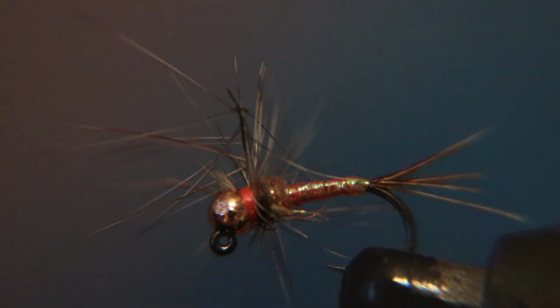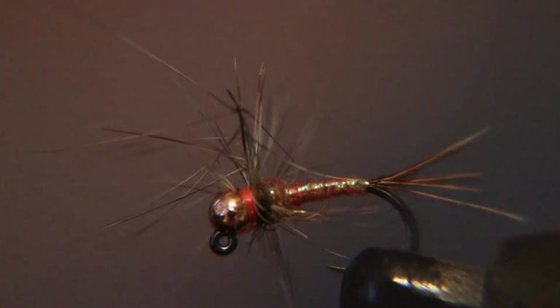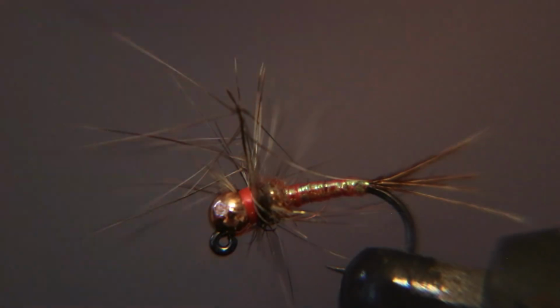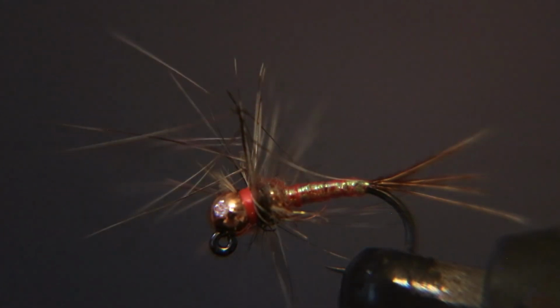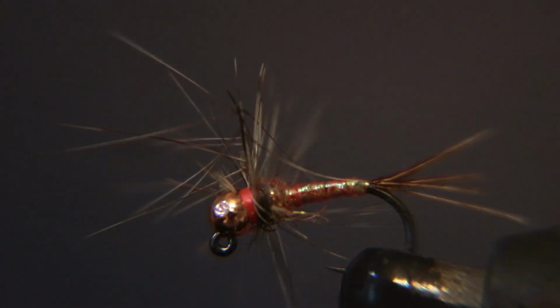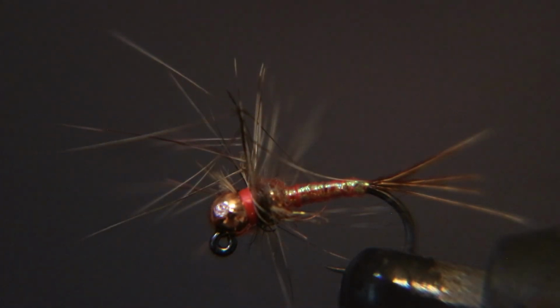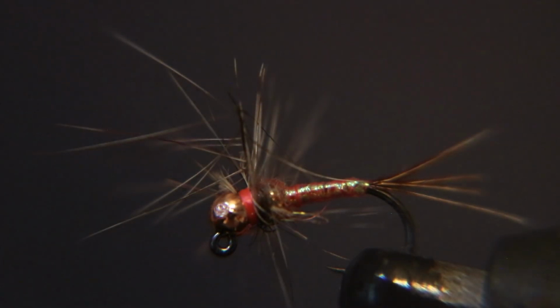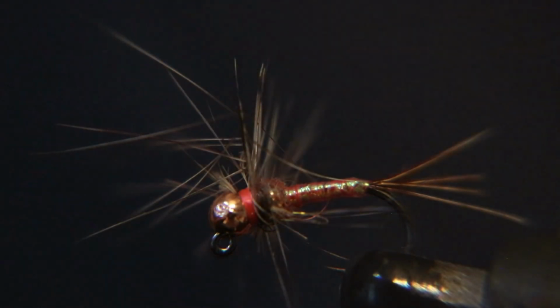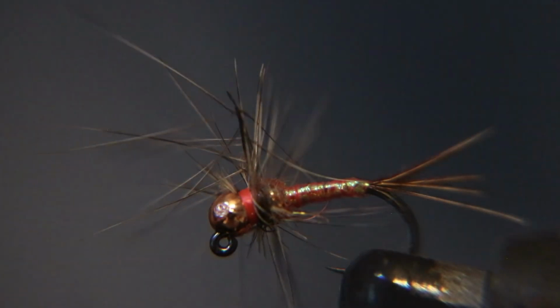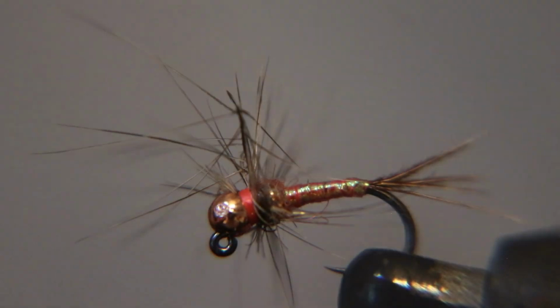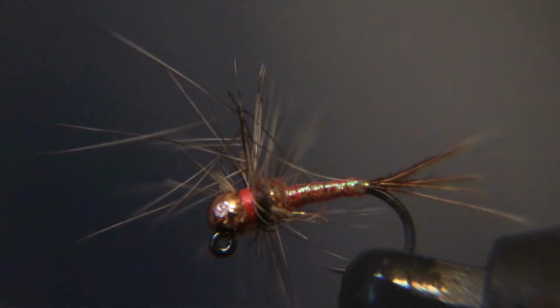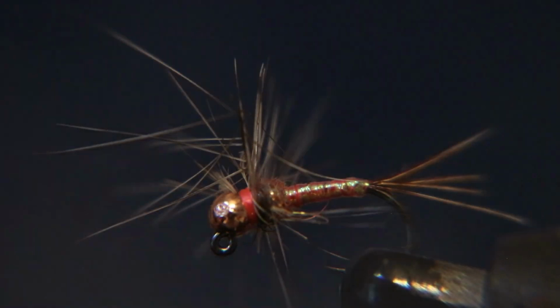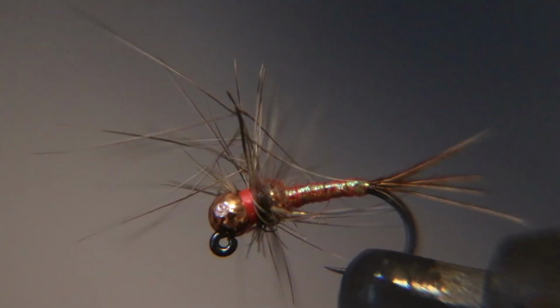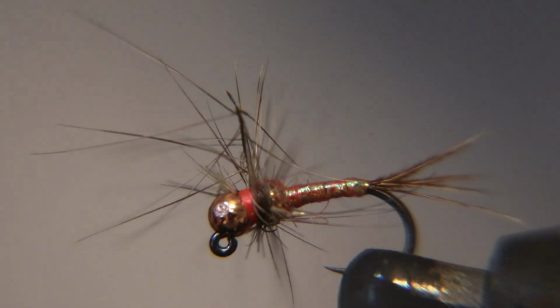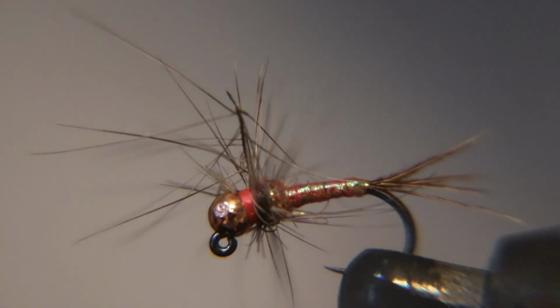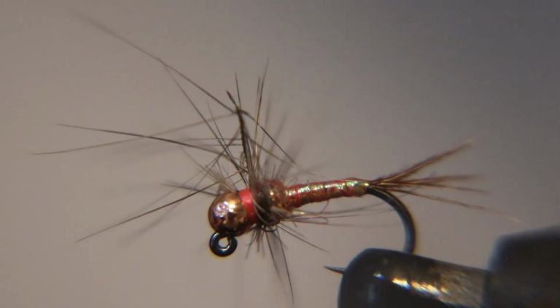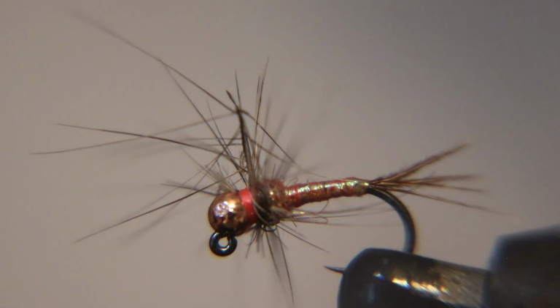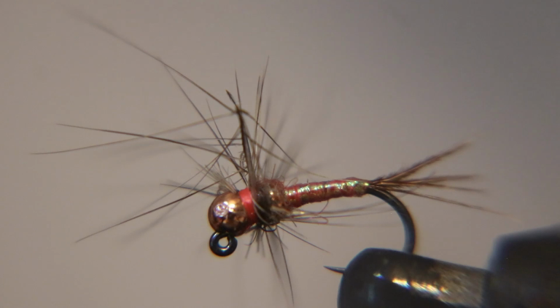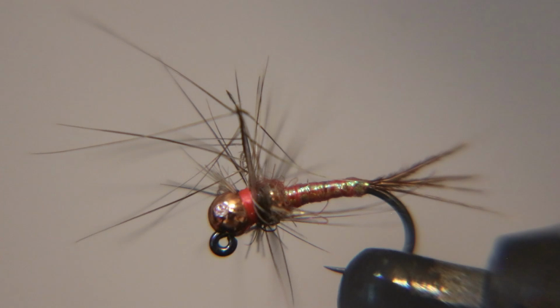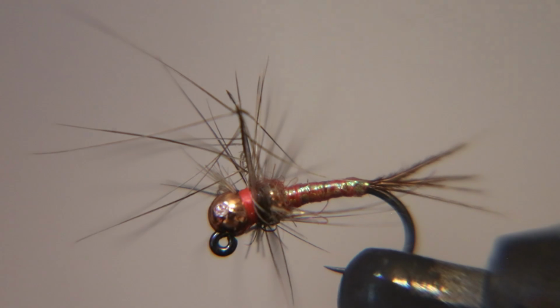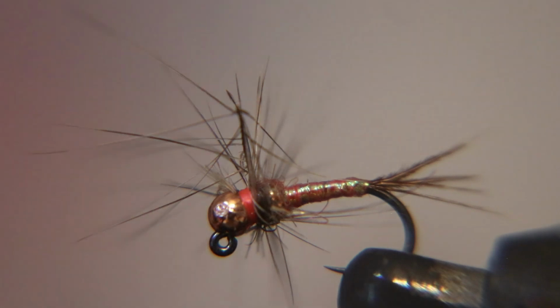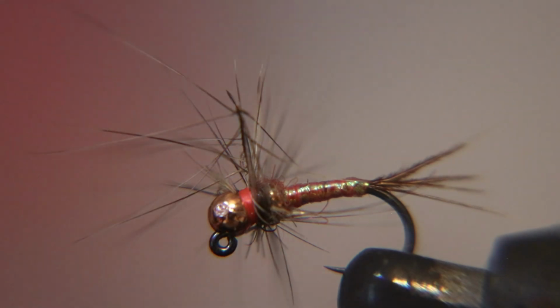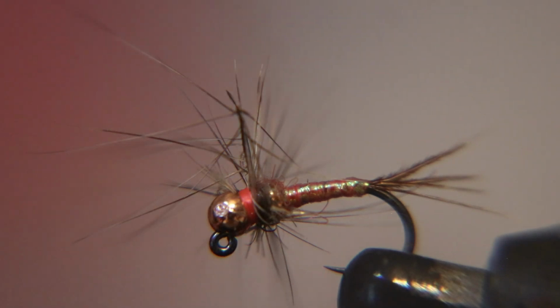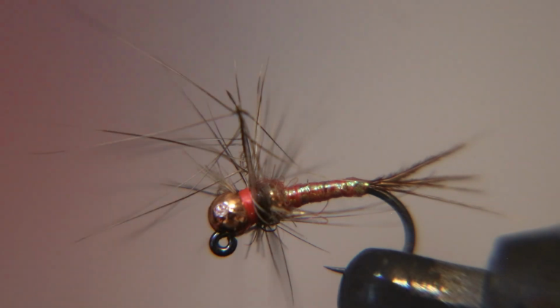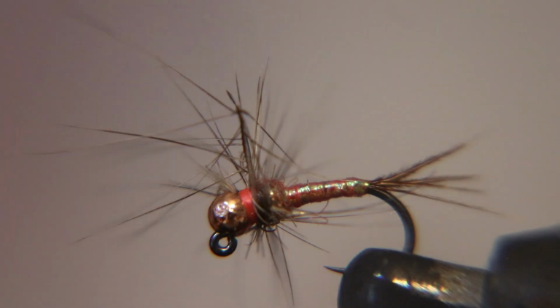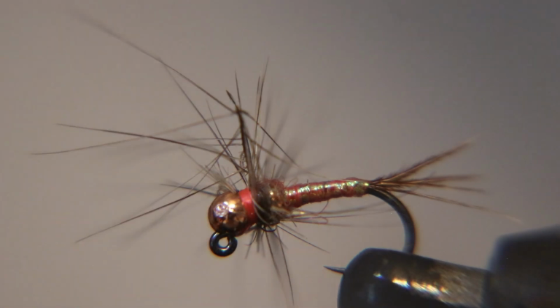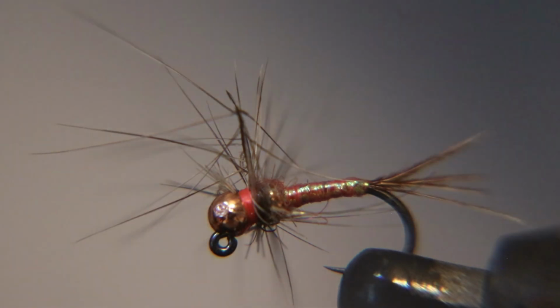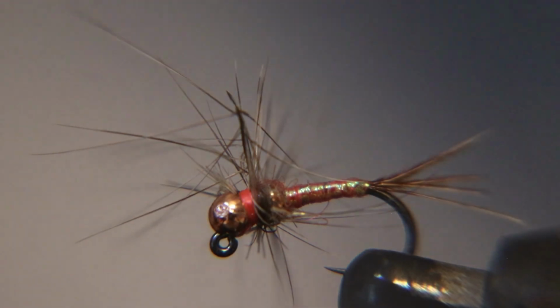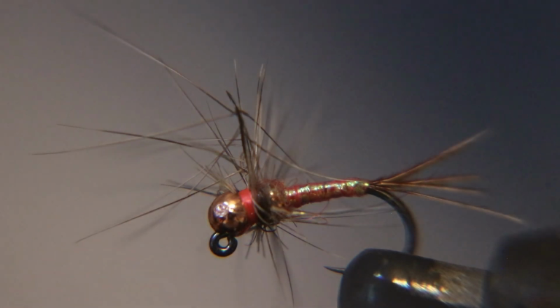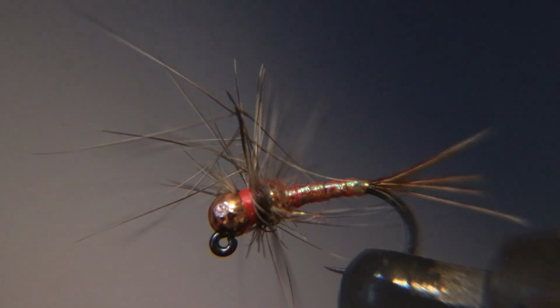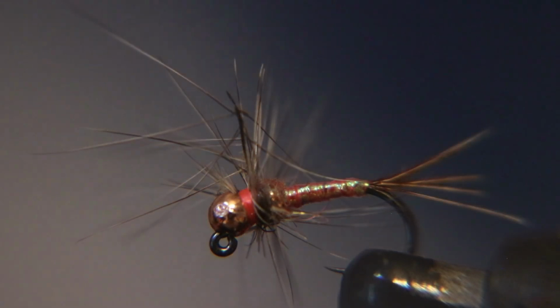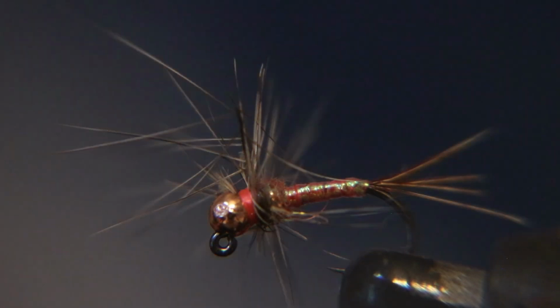Welcome to Friday's fly tying class, where we tie flies to catch fish, not just fish.